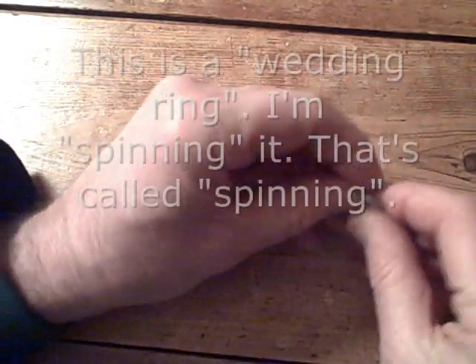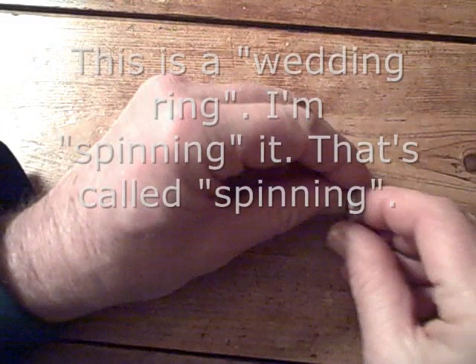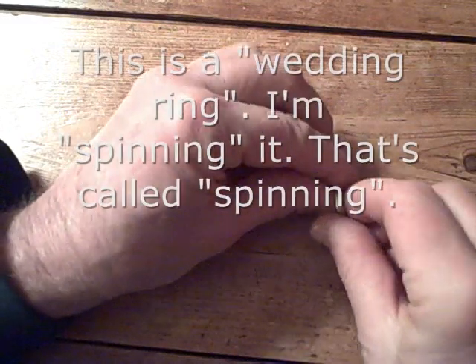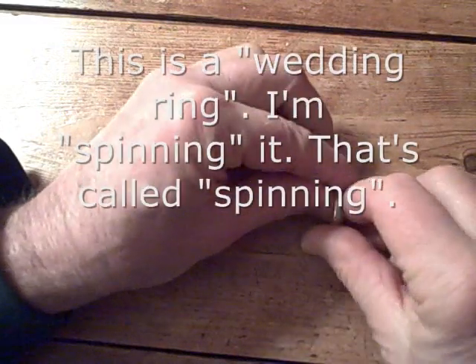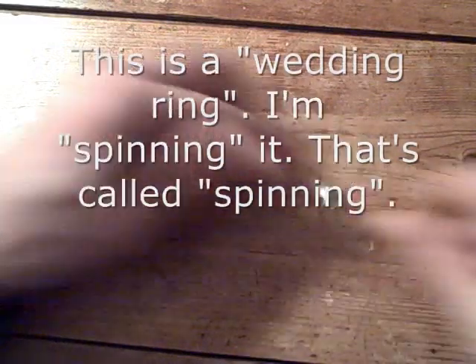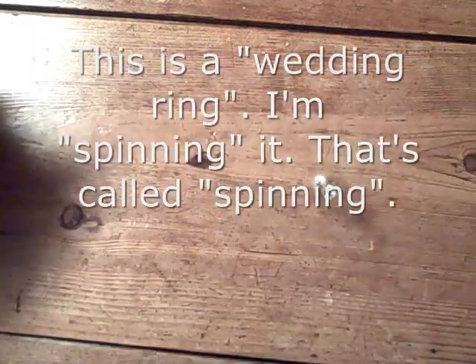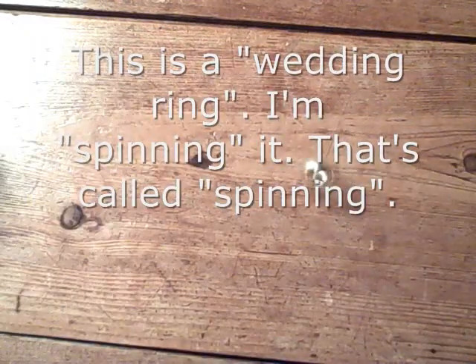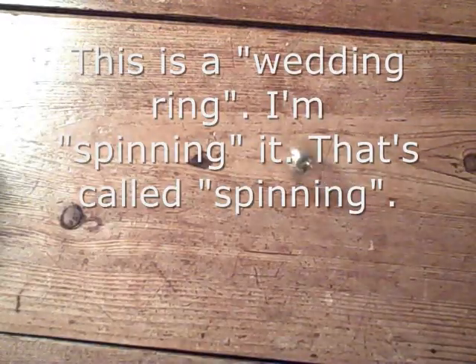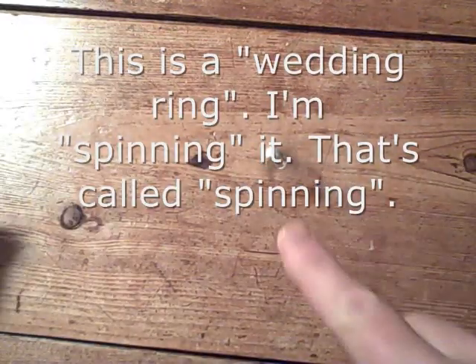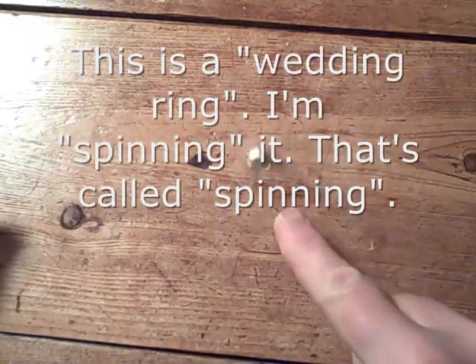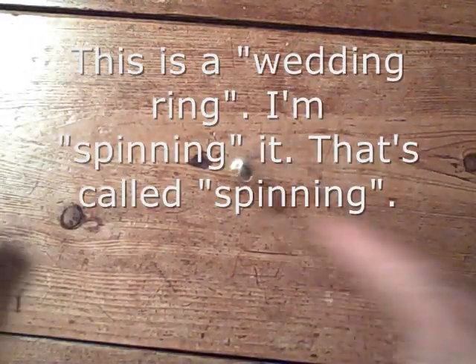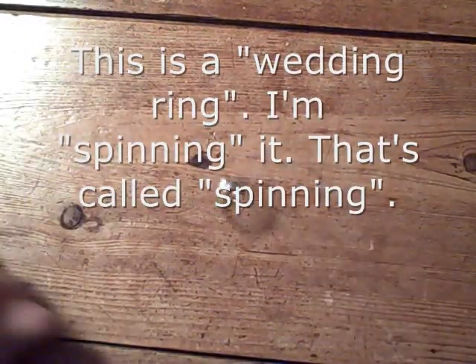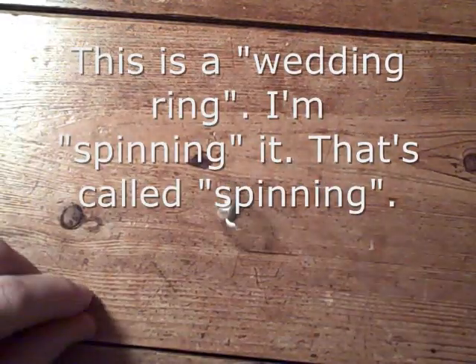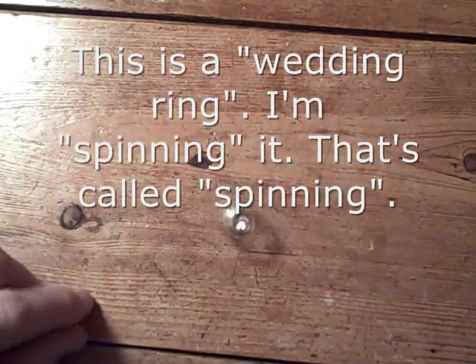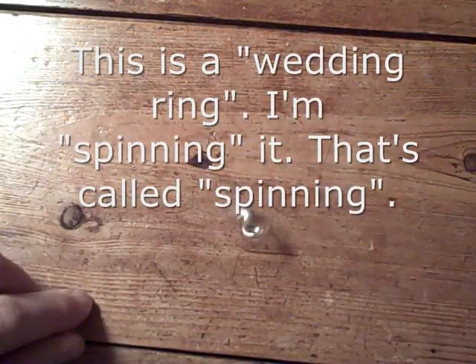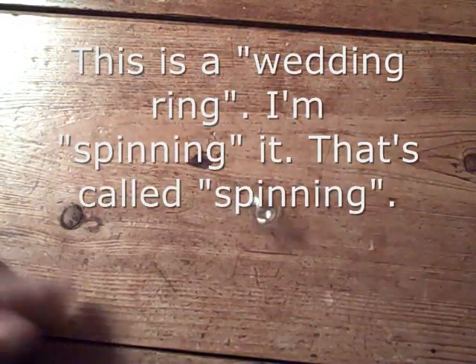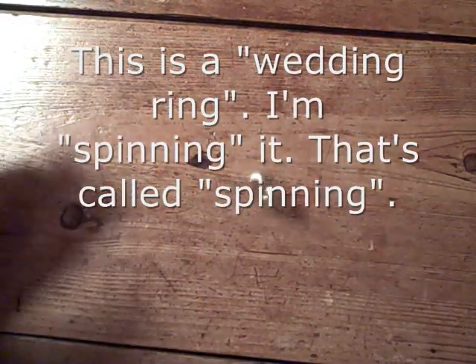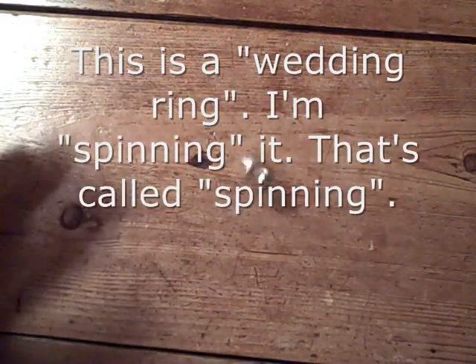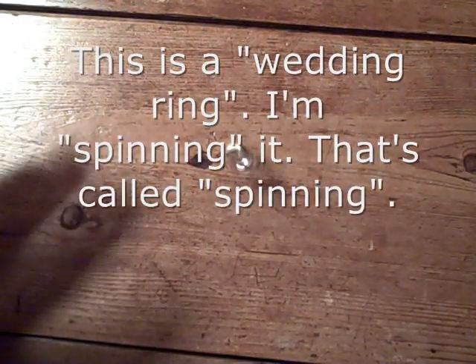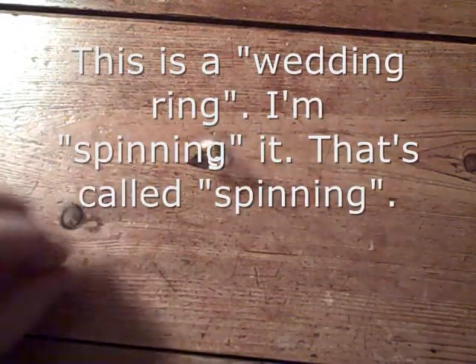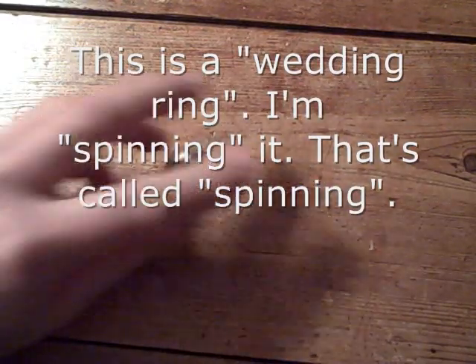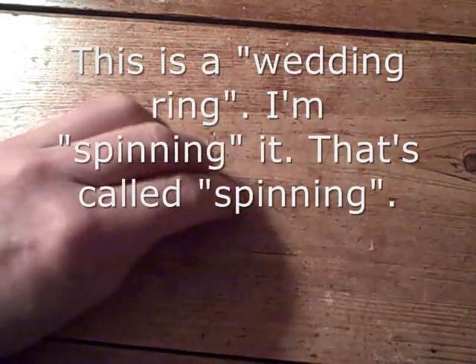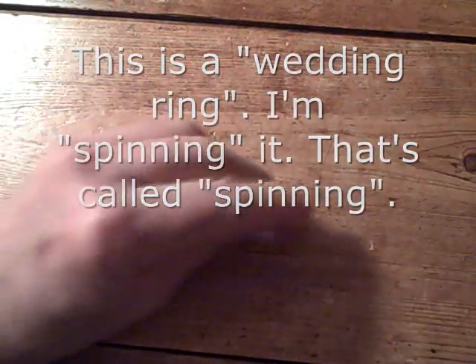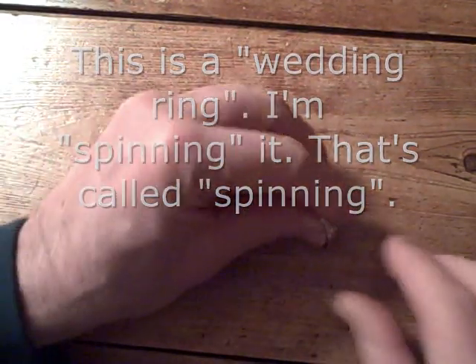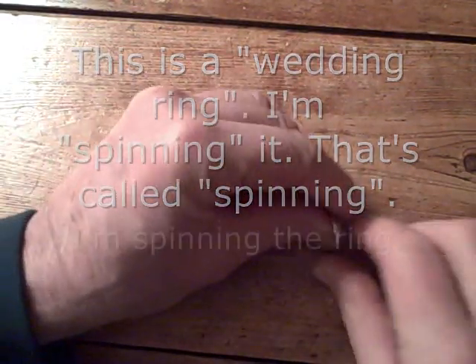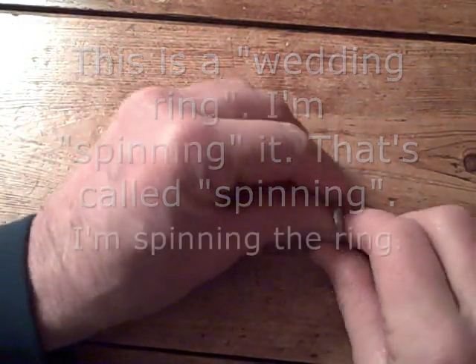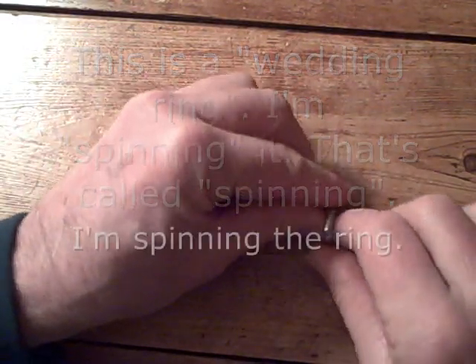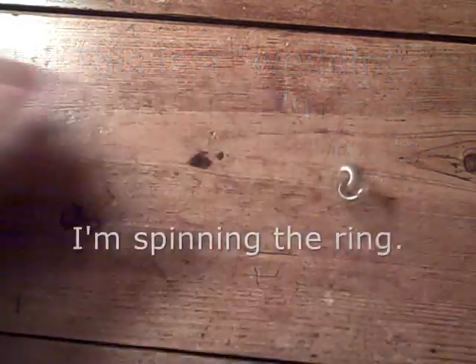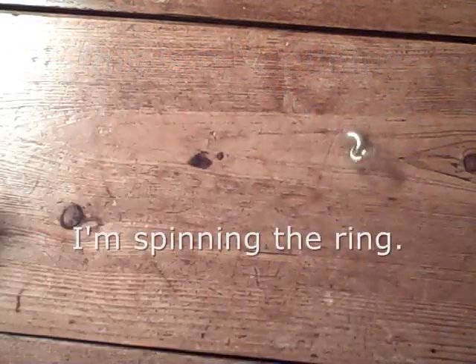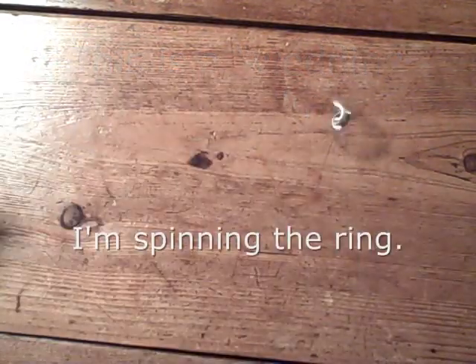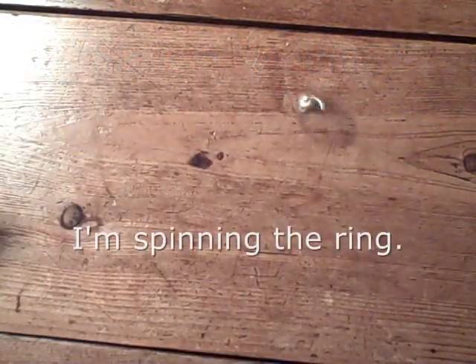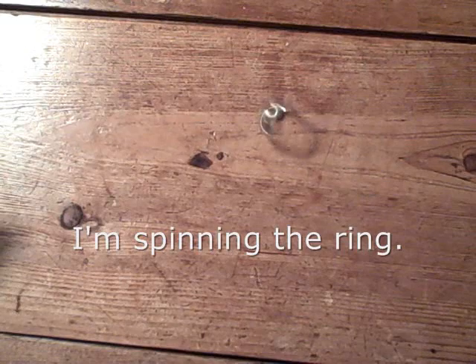This is a wedding ring. I'm spinning it. That's called spinning. I'm spinning the ring.